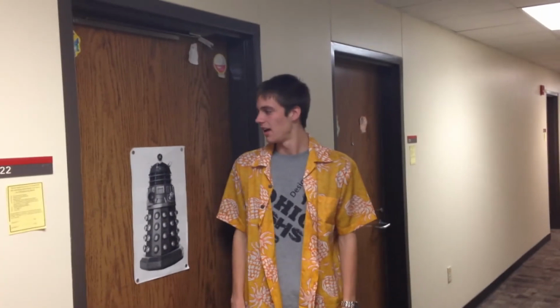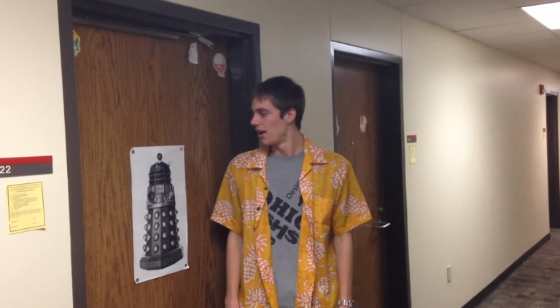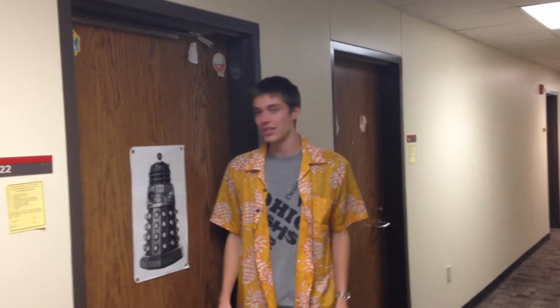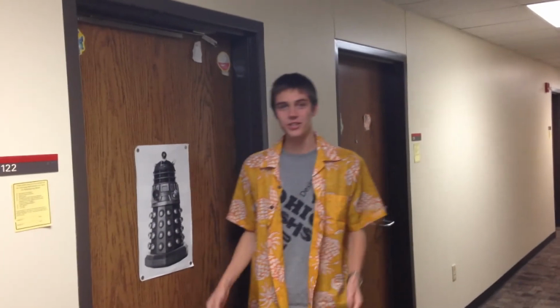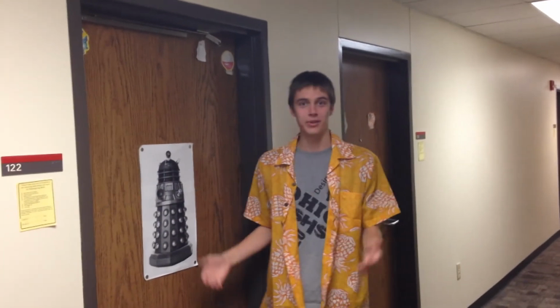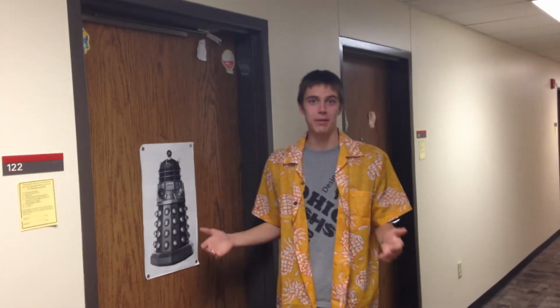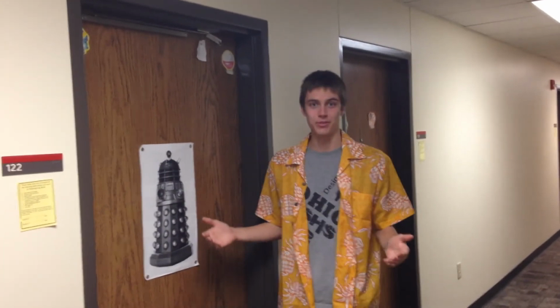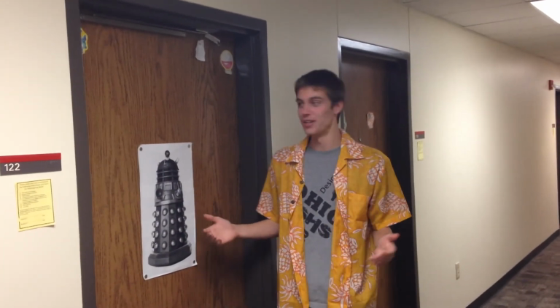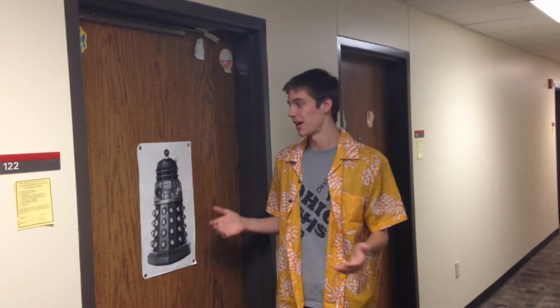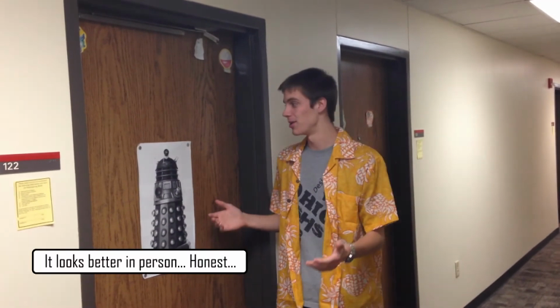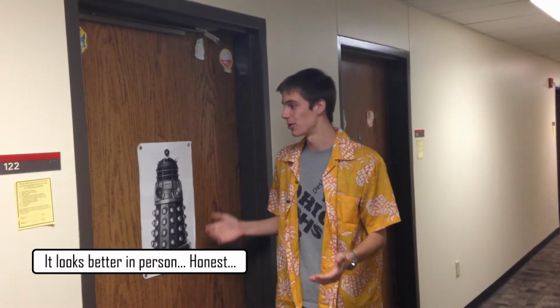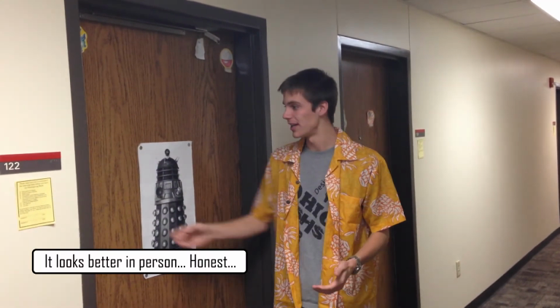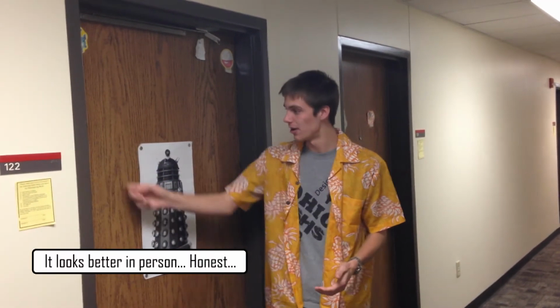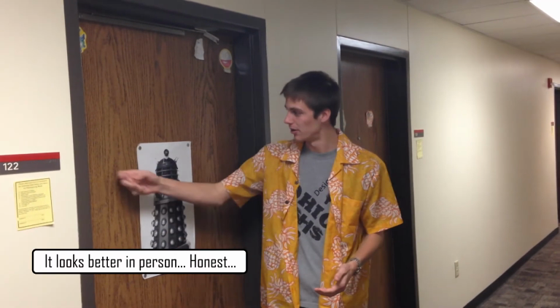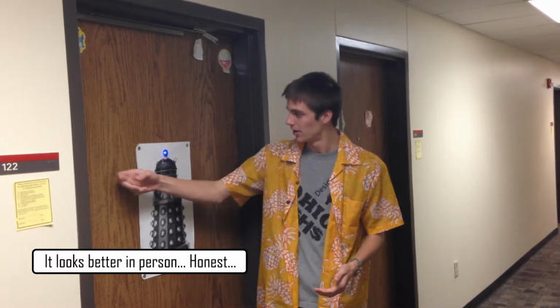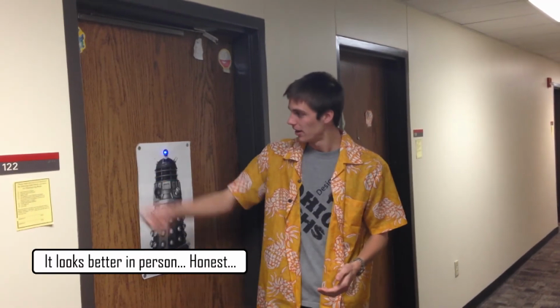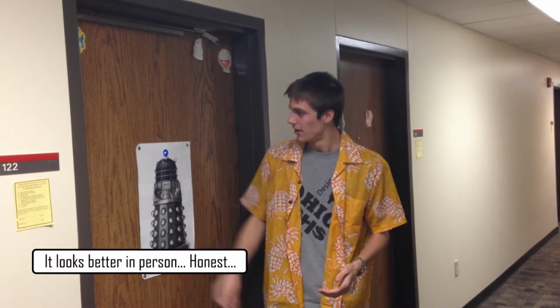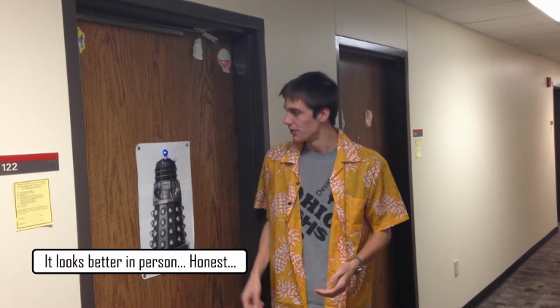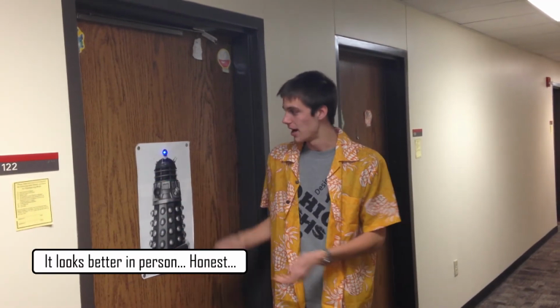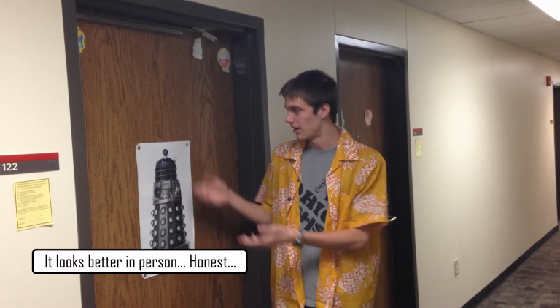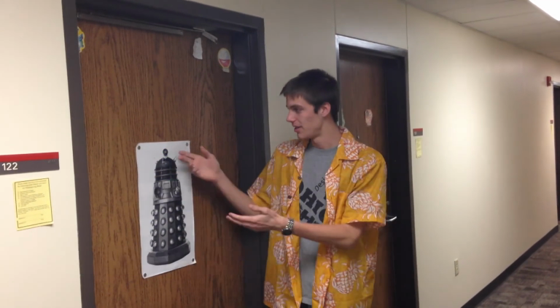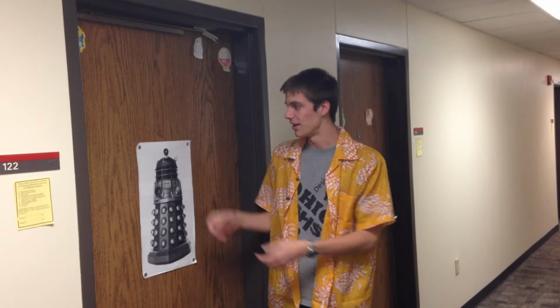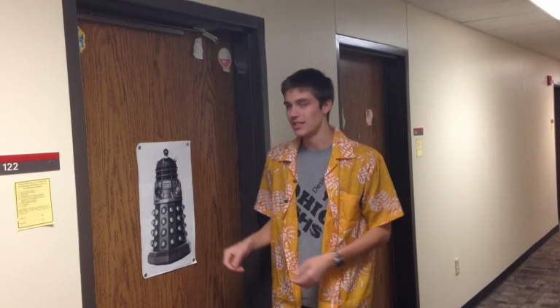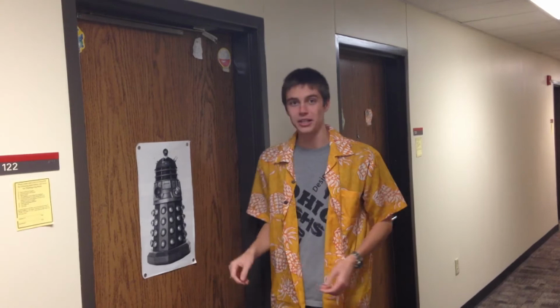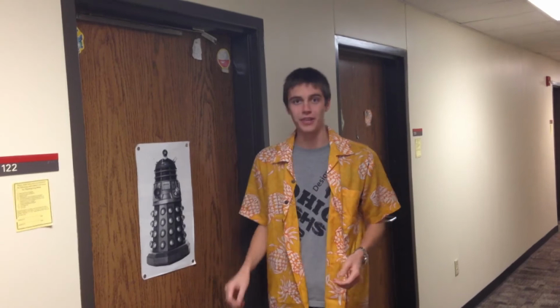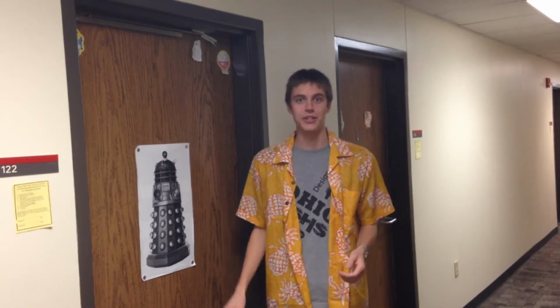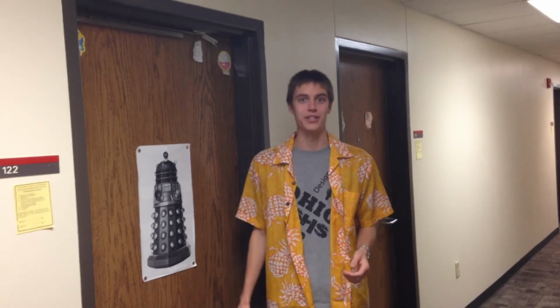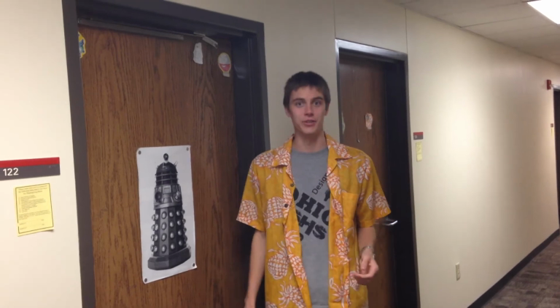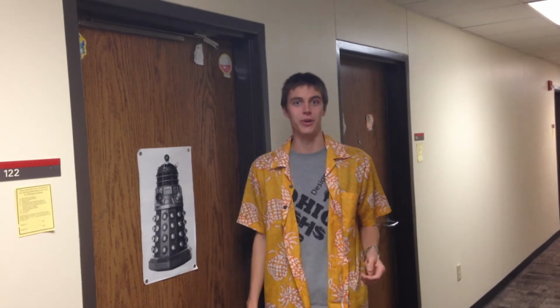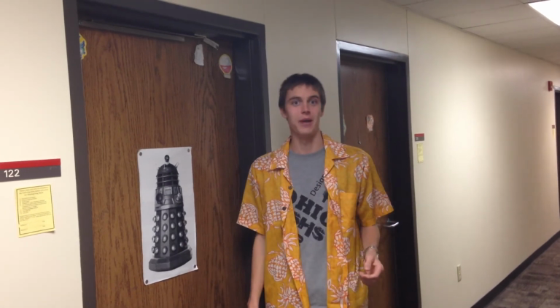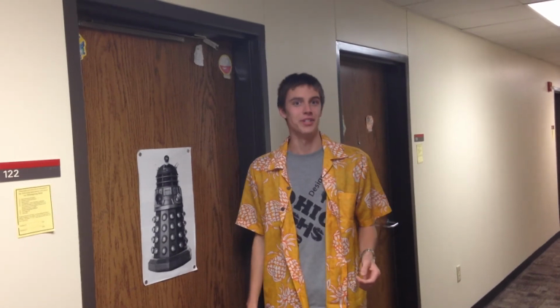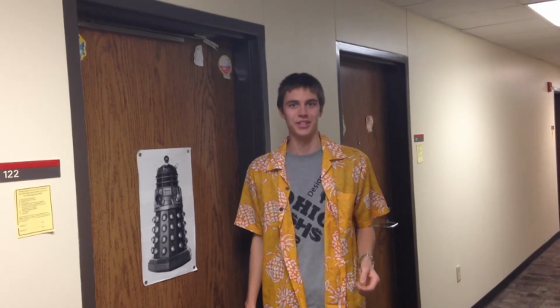This is what happens when you knock on my door right now: if you knock, the Dalek flashes at you quite ominously.